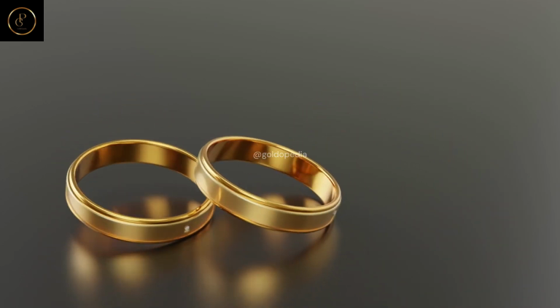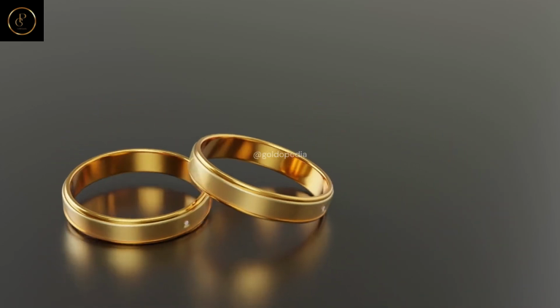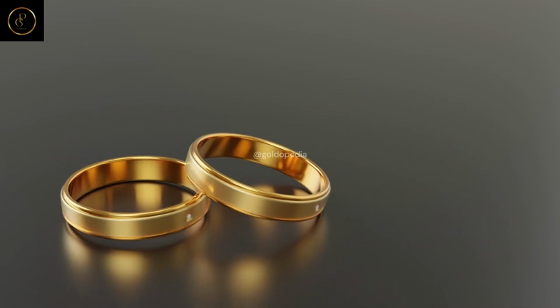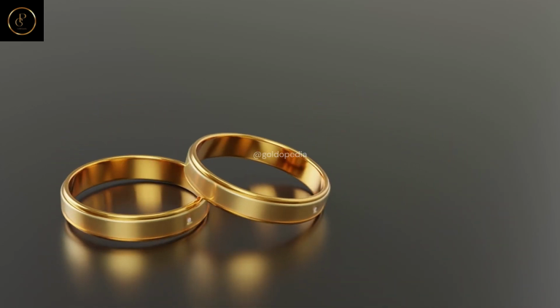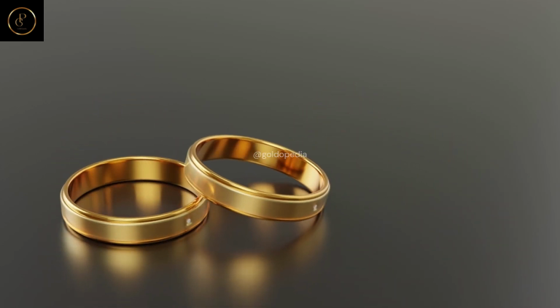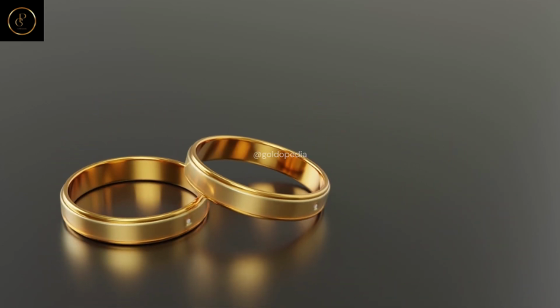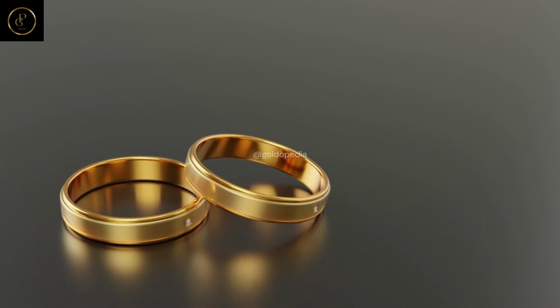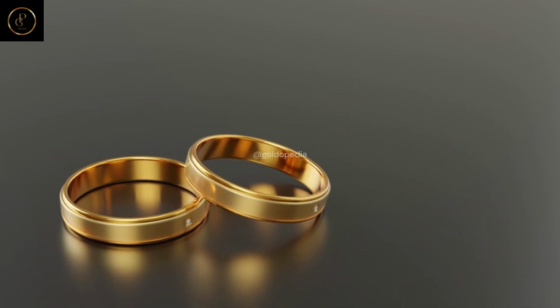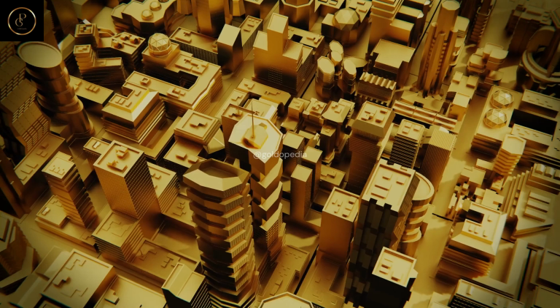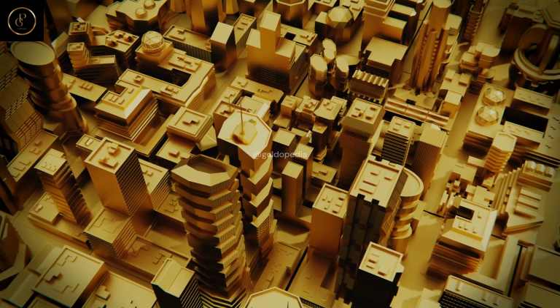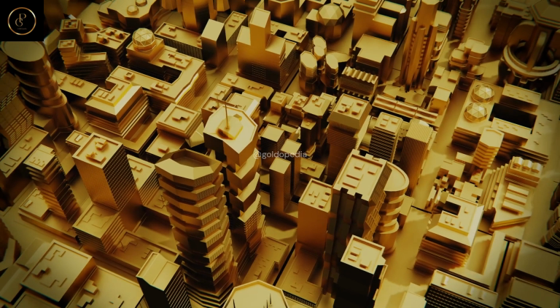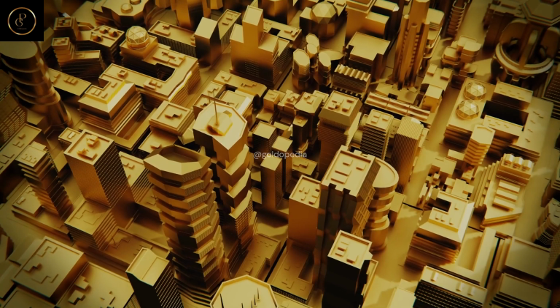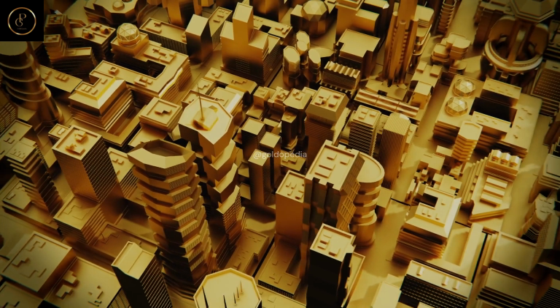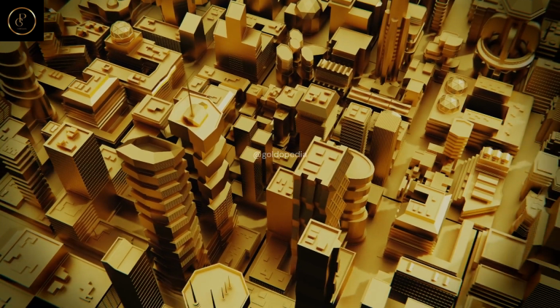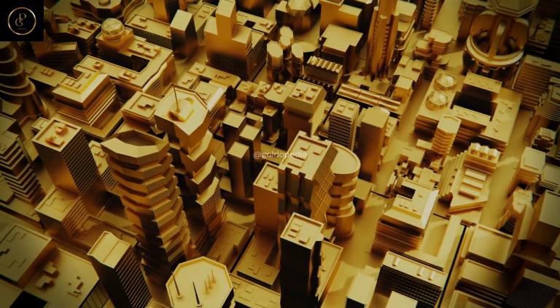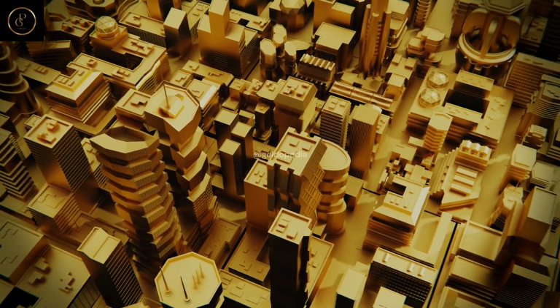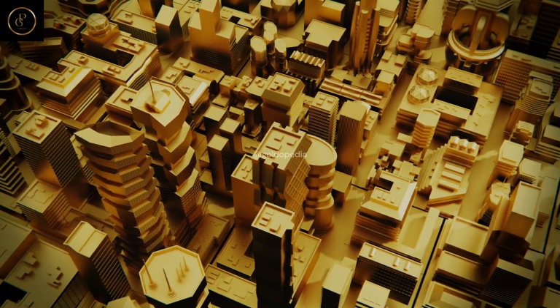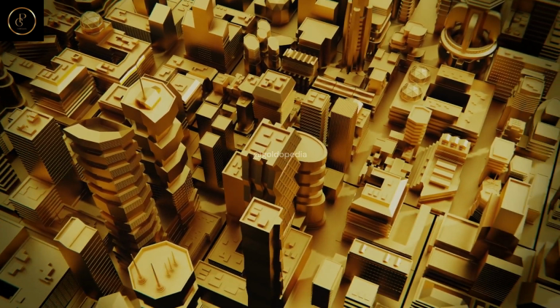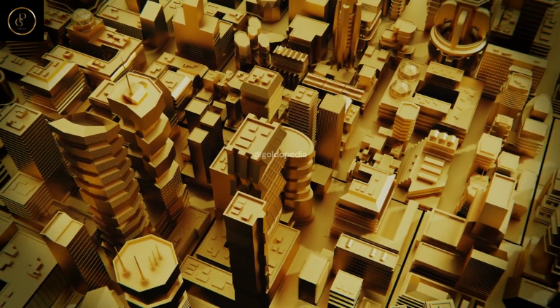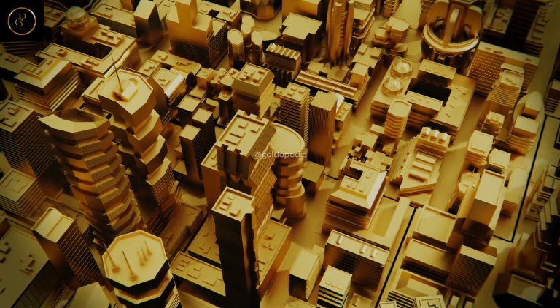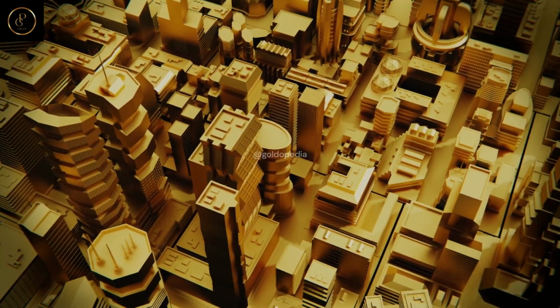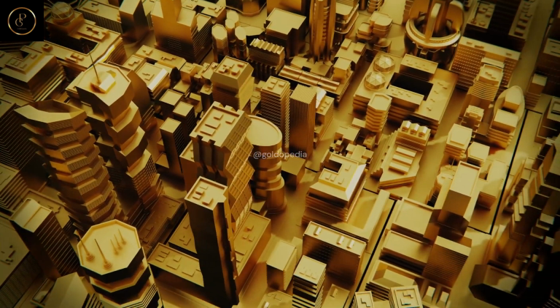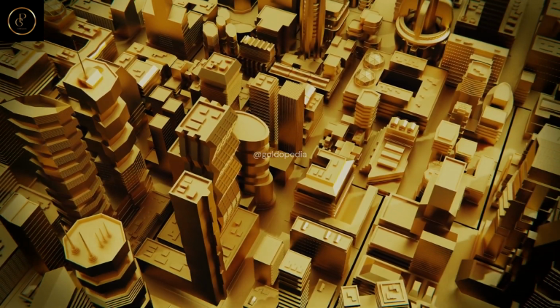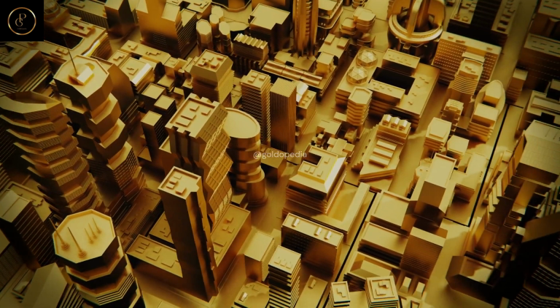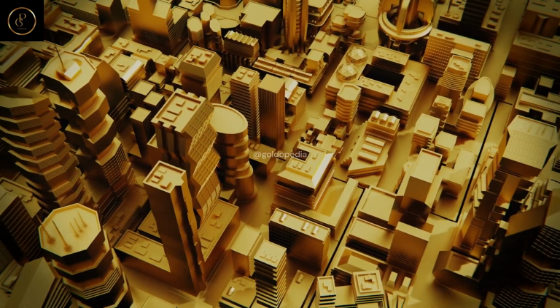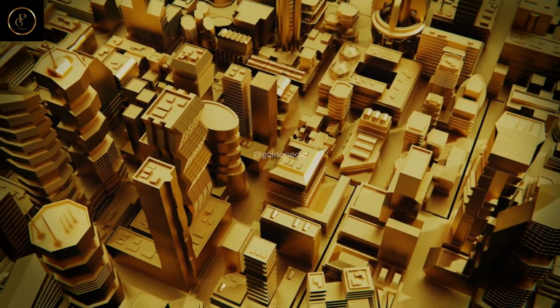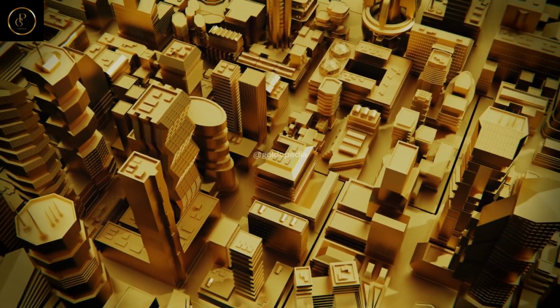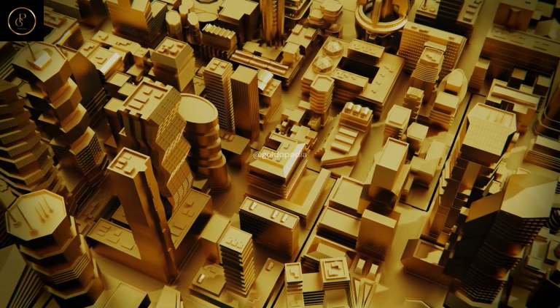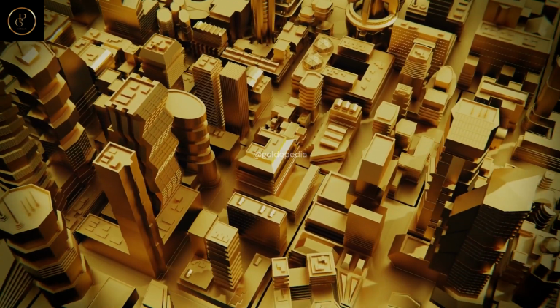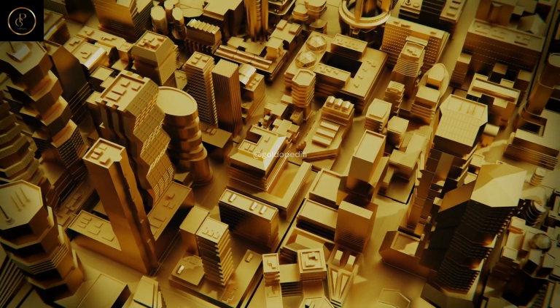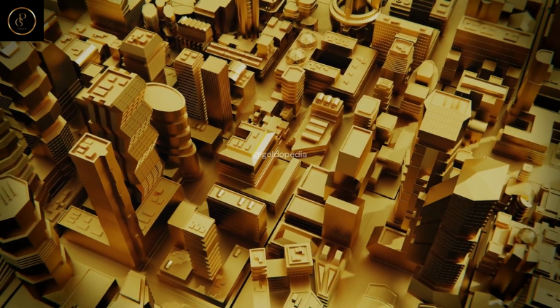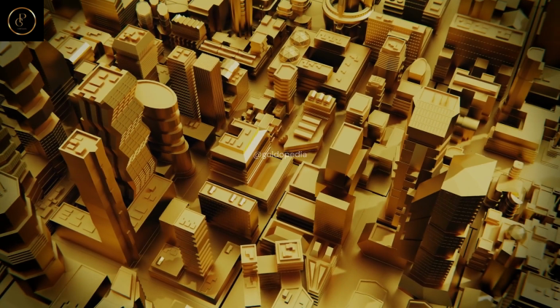Goldopedia — where the journey of gold unfolds. Discover, learn, and indulge in the timeless allure of gold like never before.